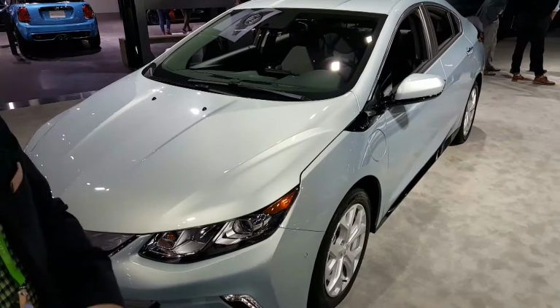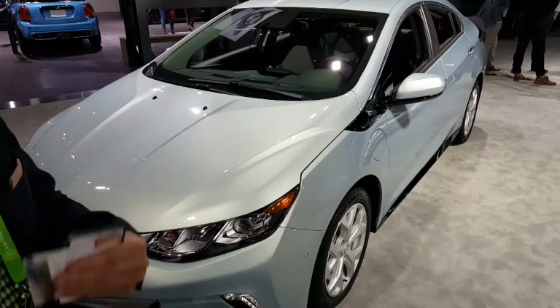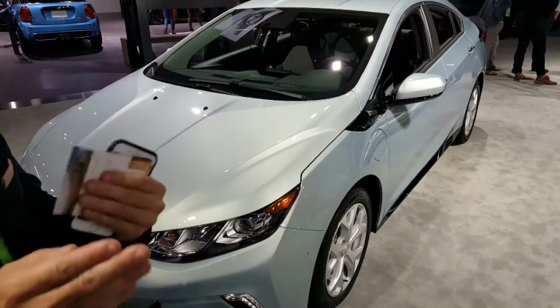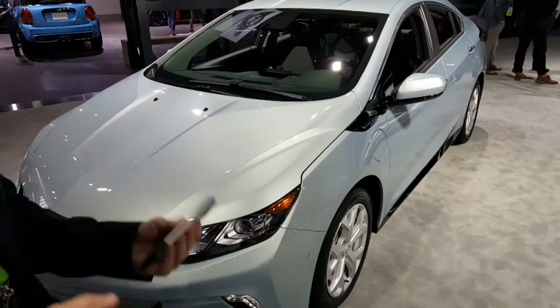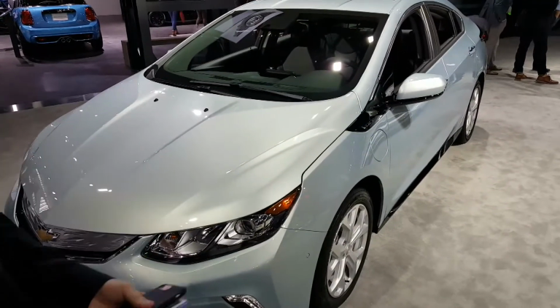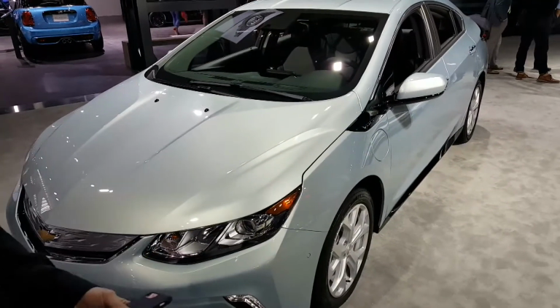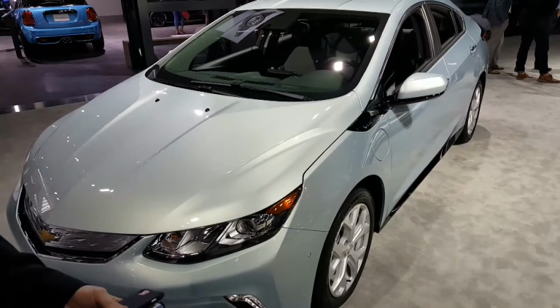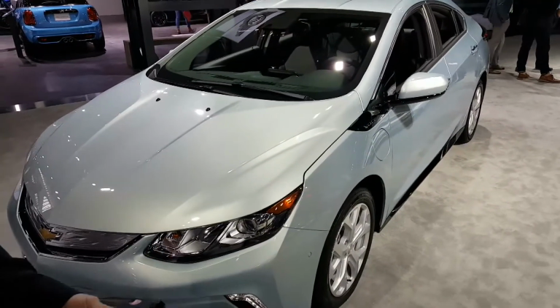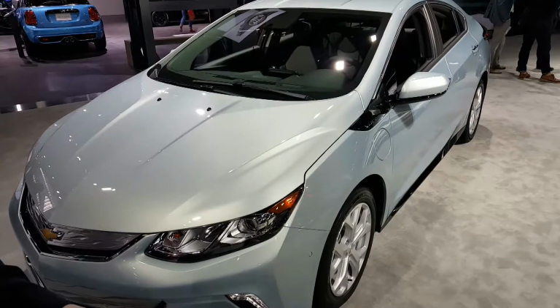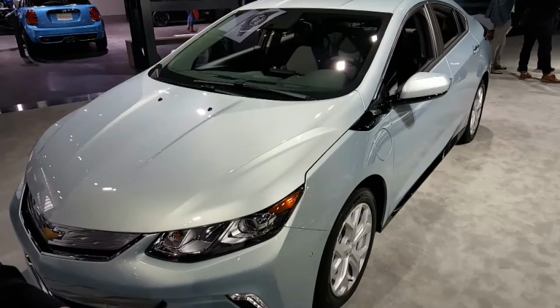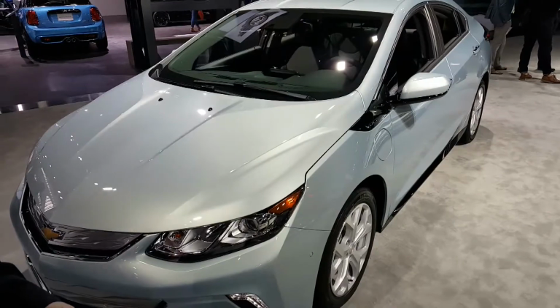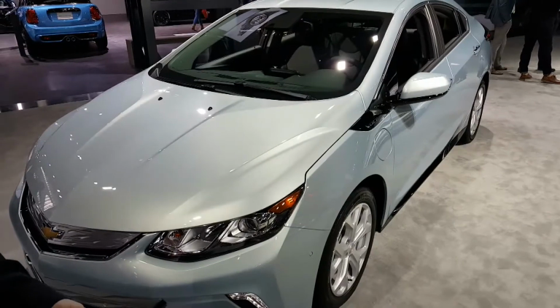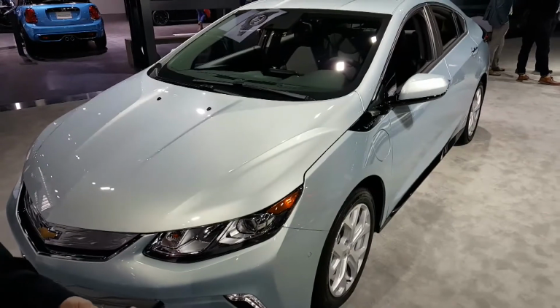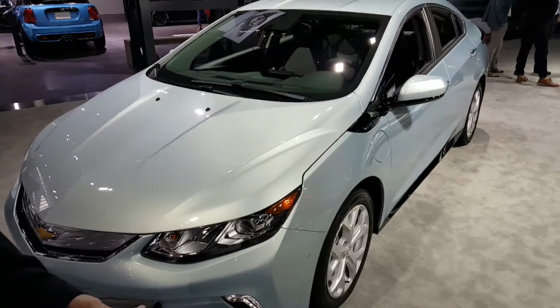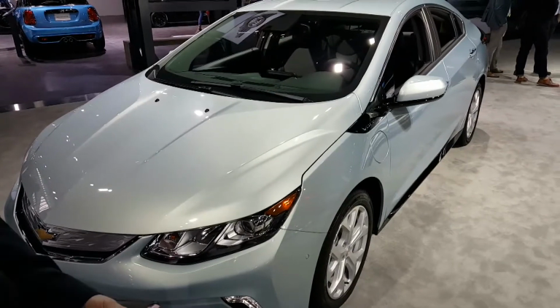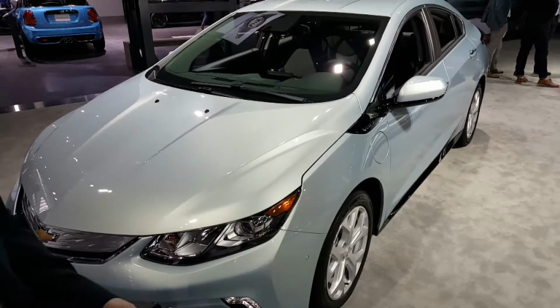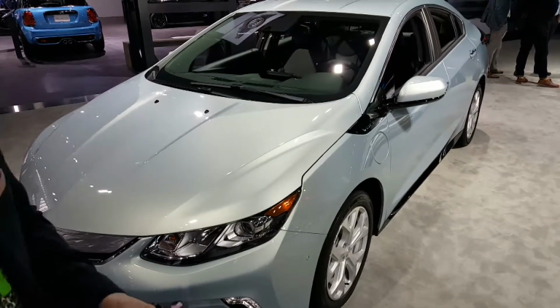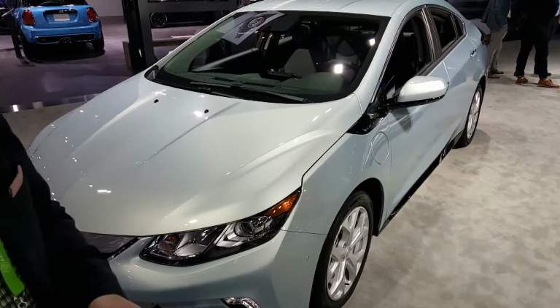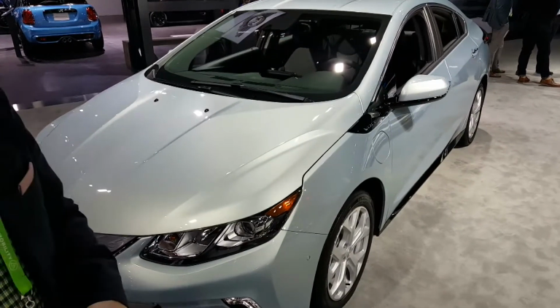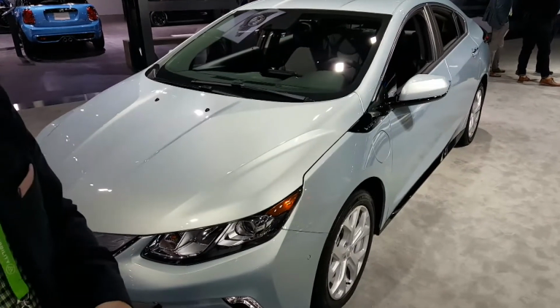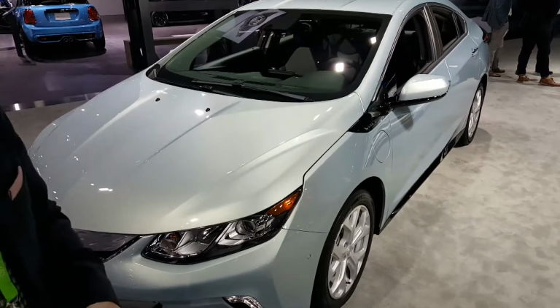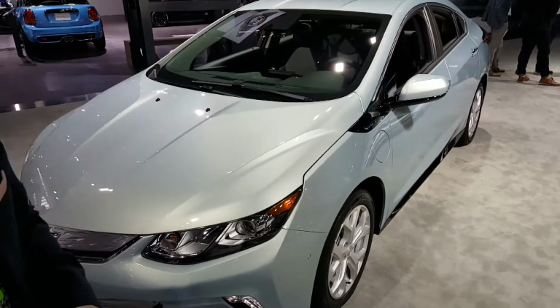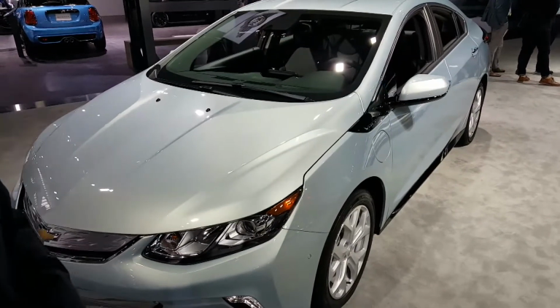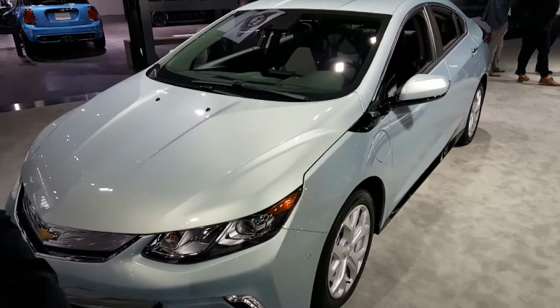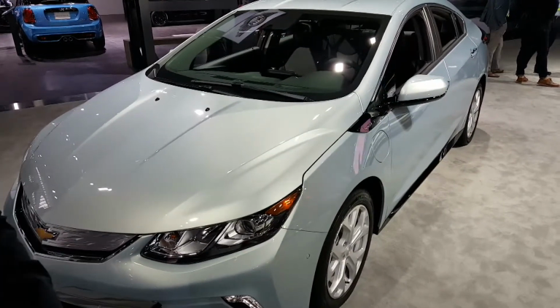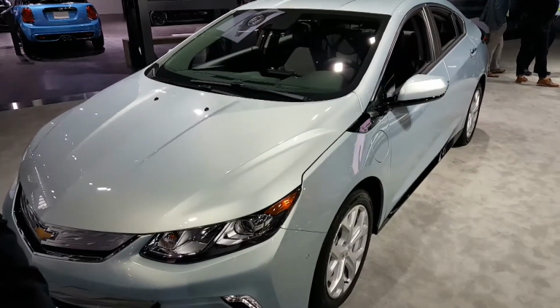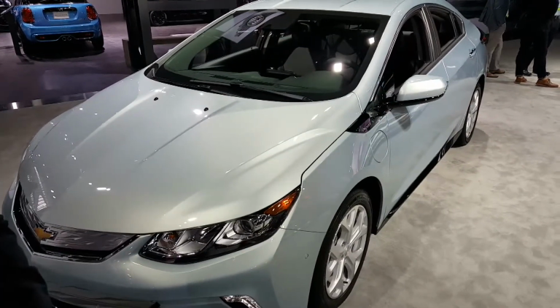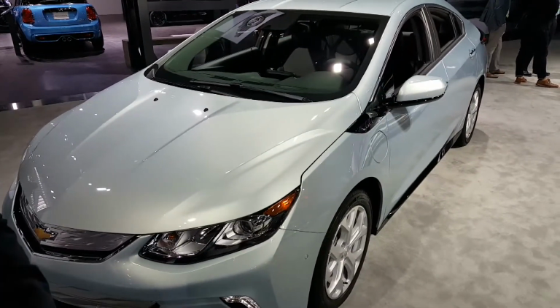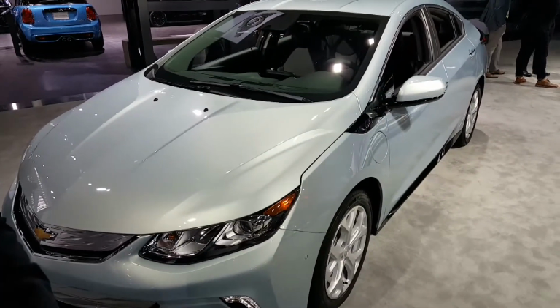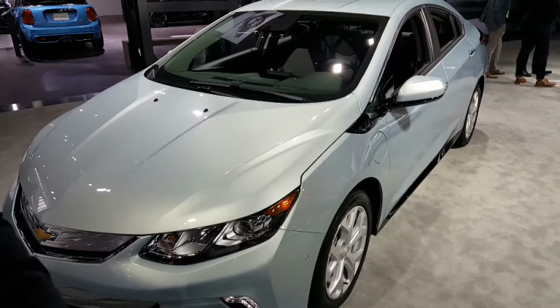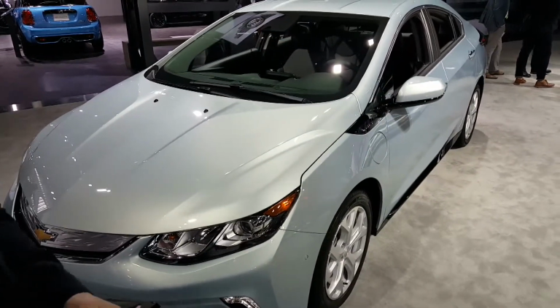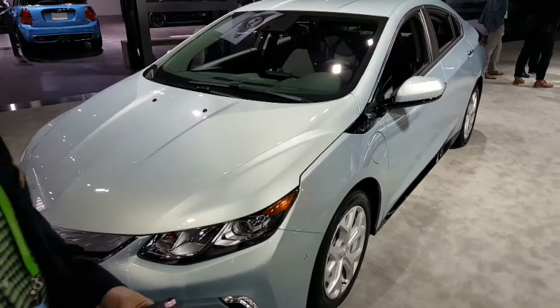So it's electric for your daily commute, but if you want to take it on a road trip, it can go as far as you need to go.